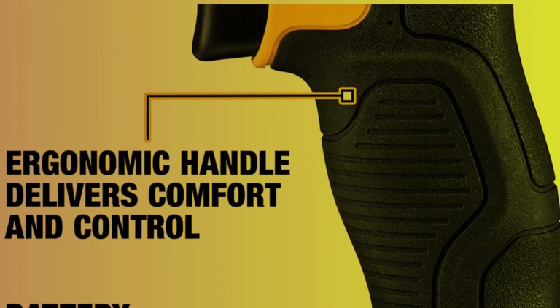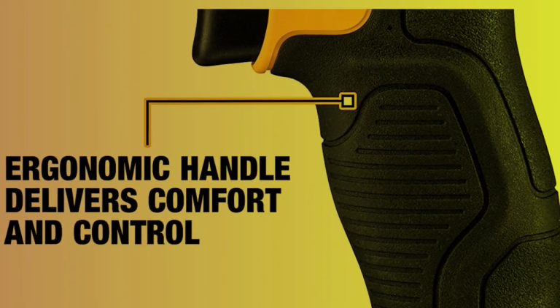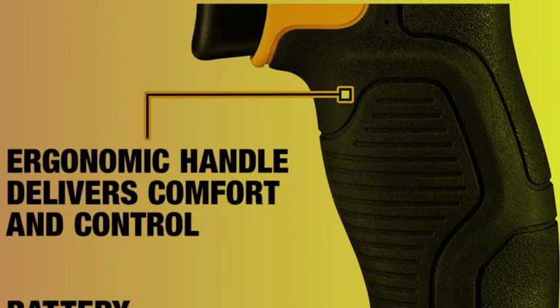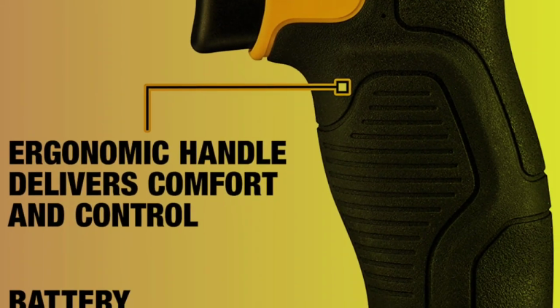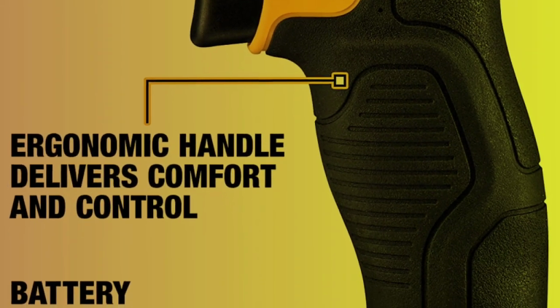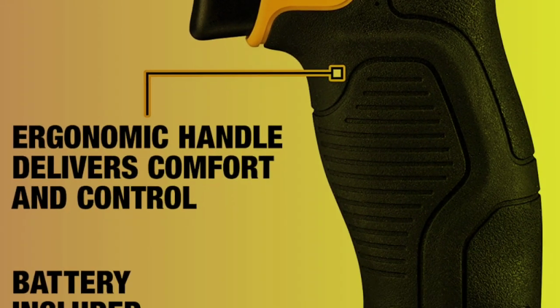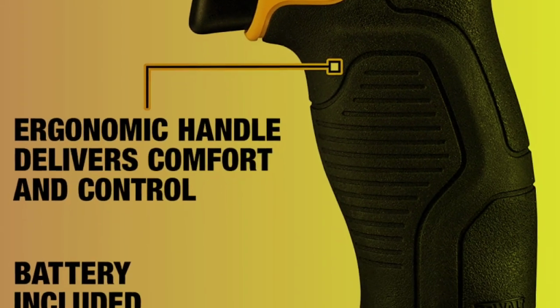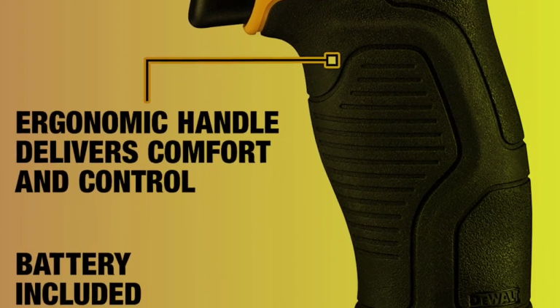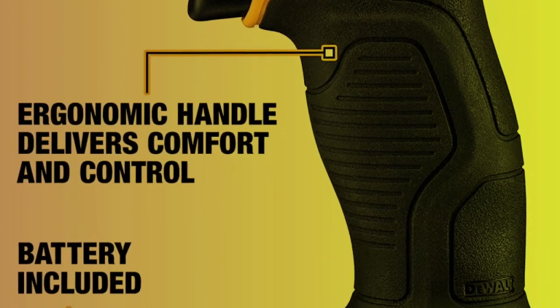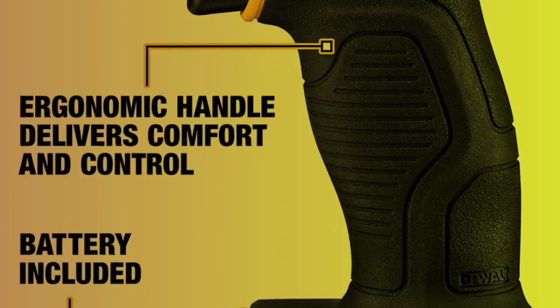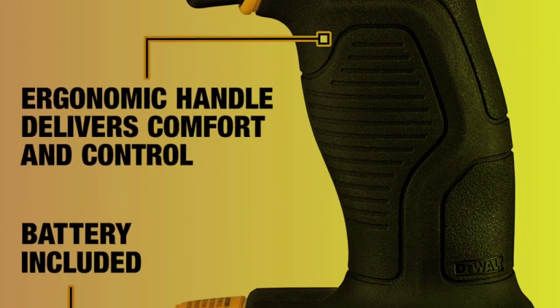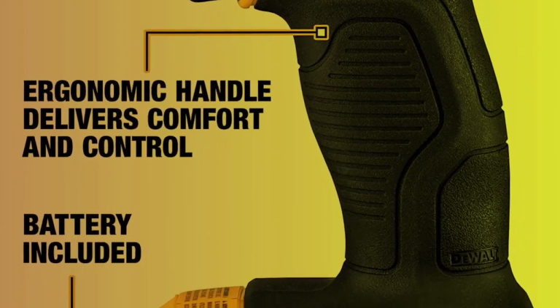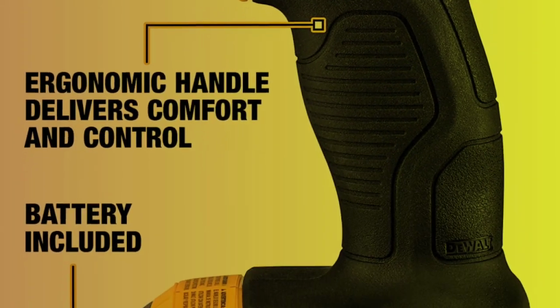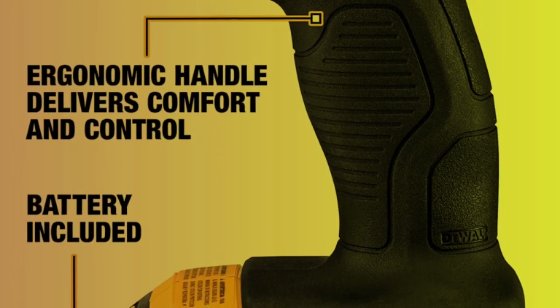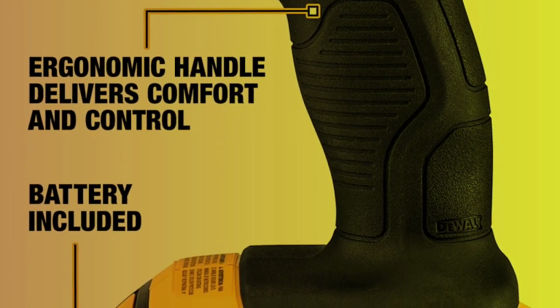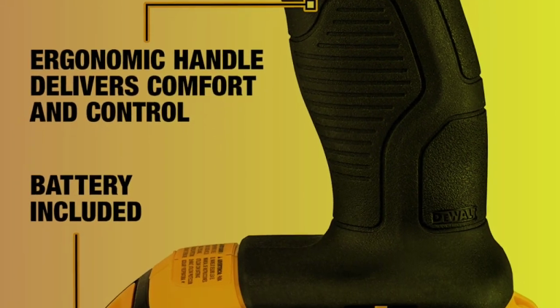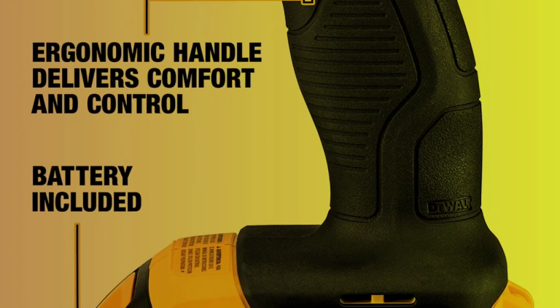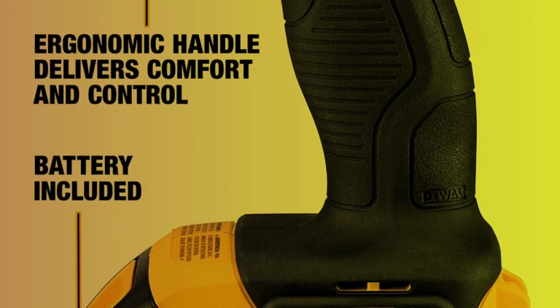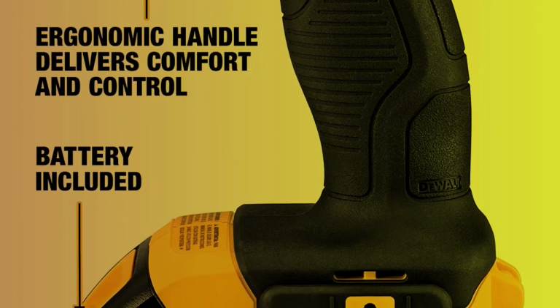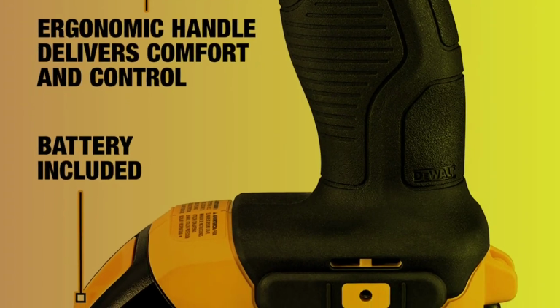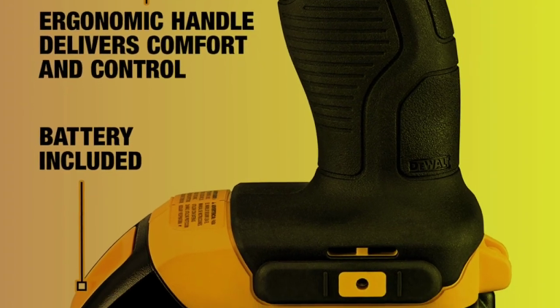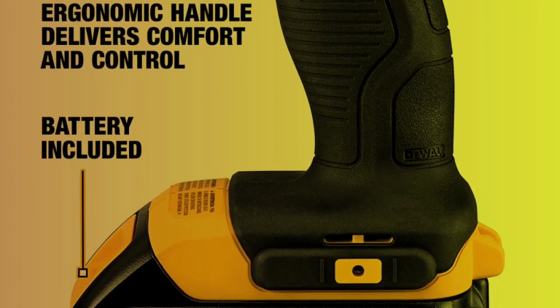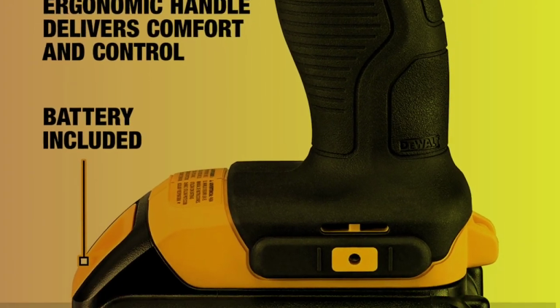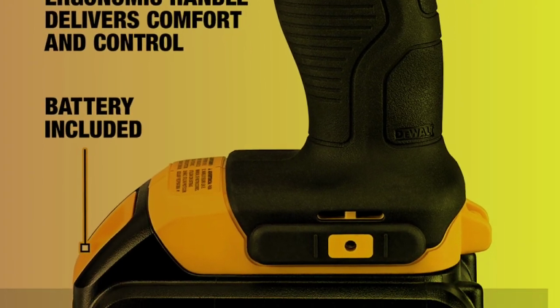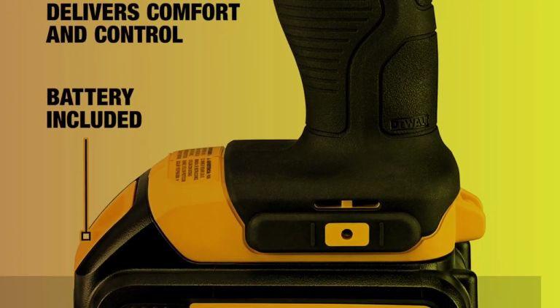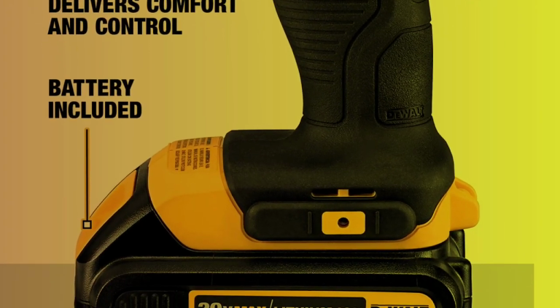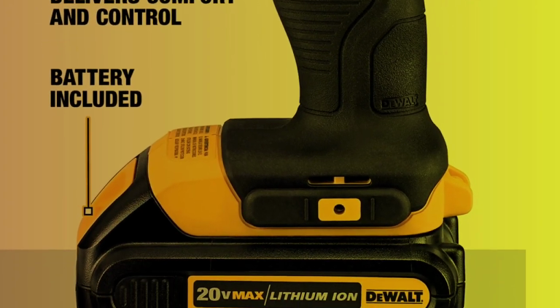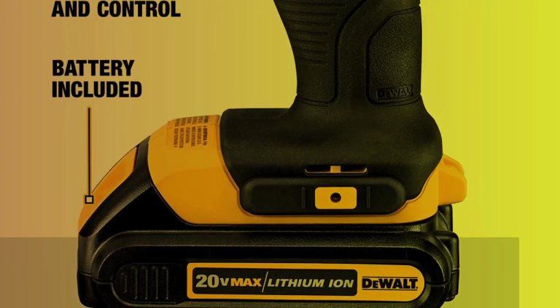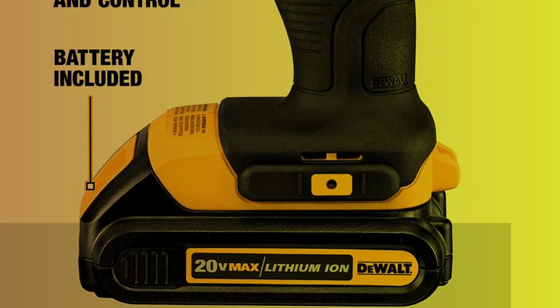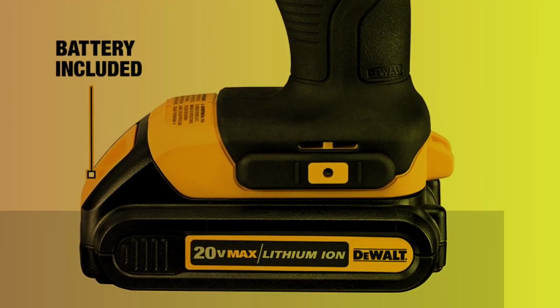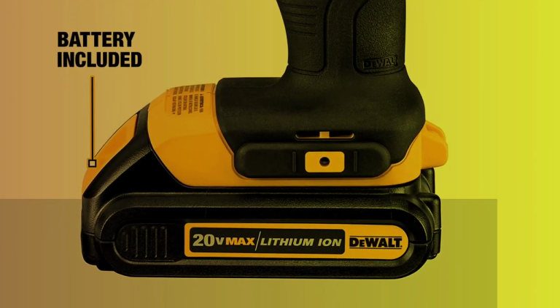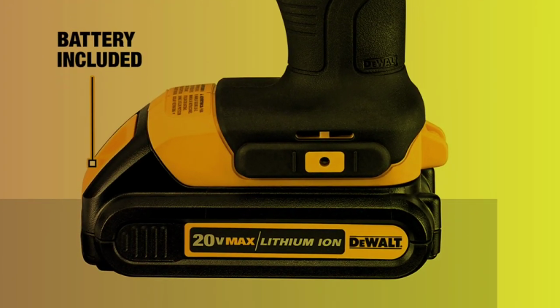With its powerful motor, high-speed transmission, and convenient features, the DEWALT is sure to make your drilling tasks easier and more efficient.